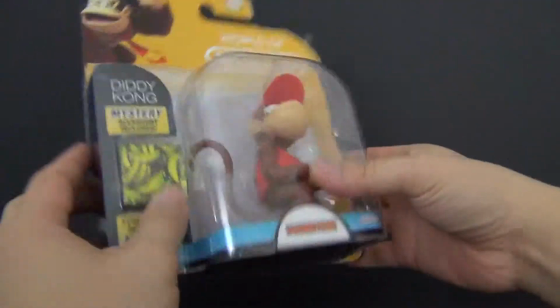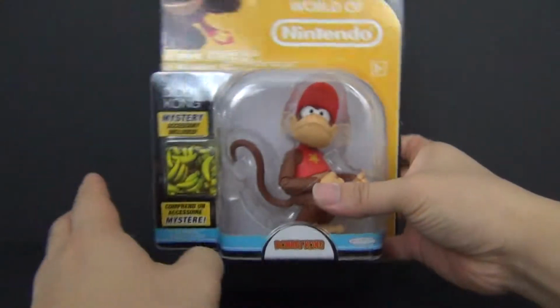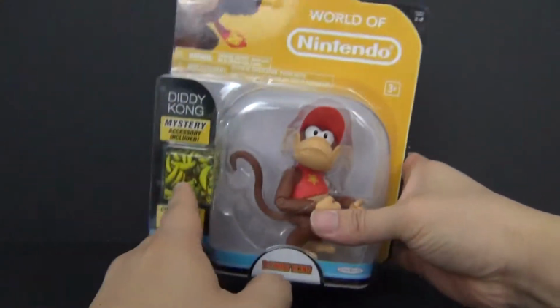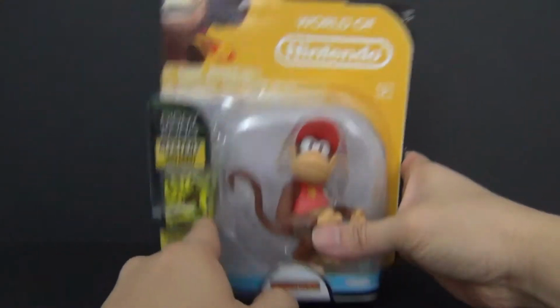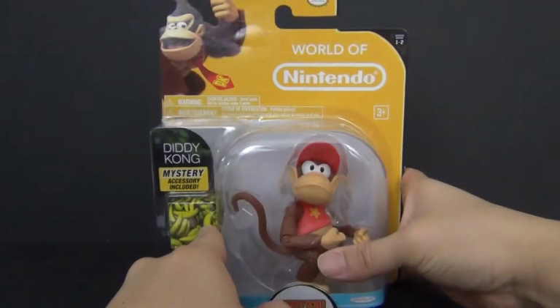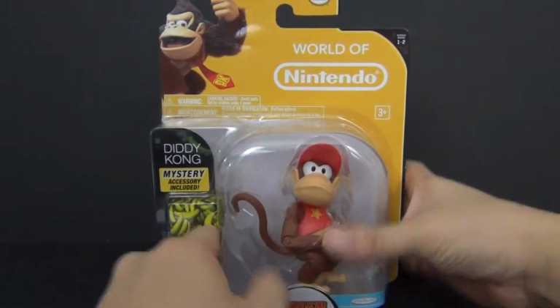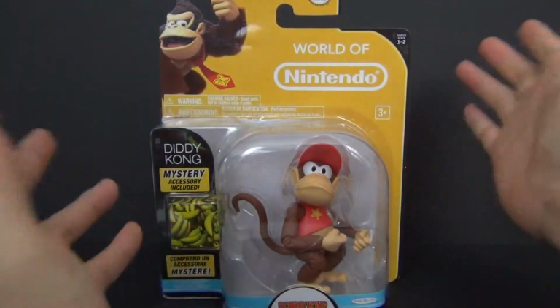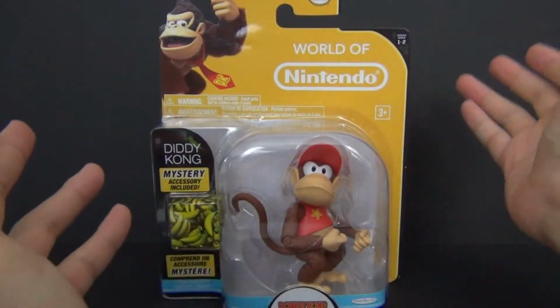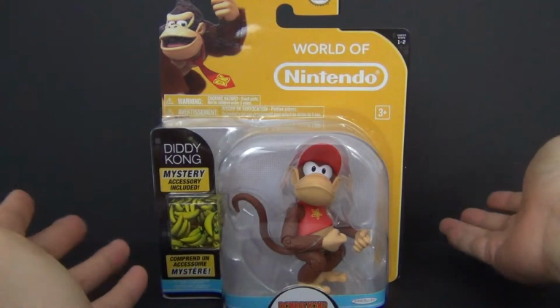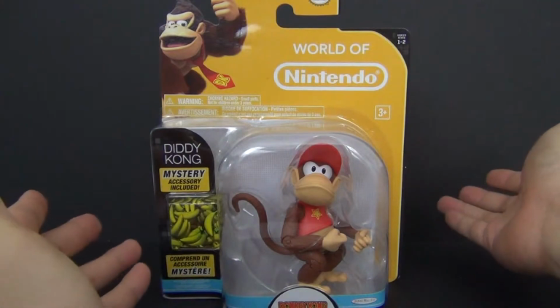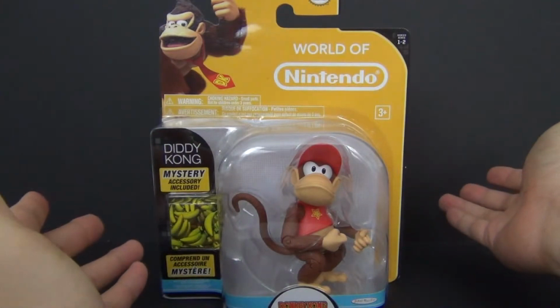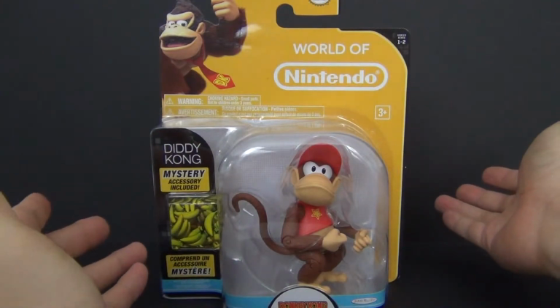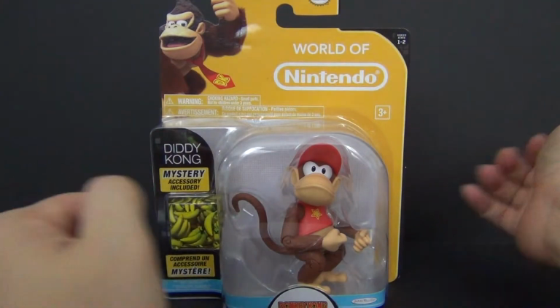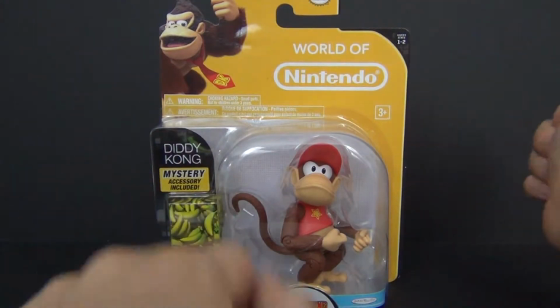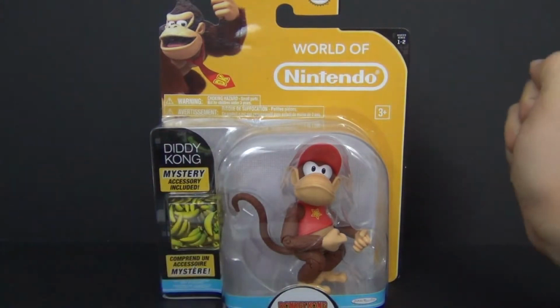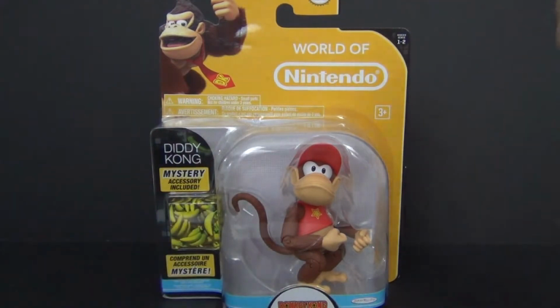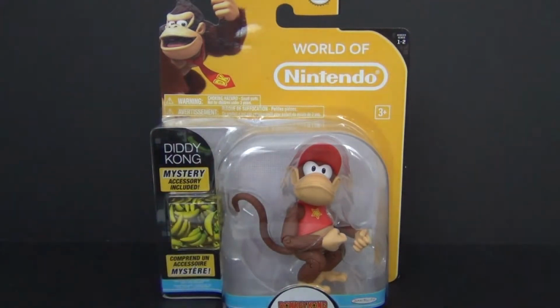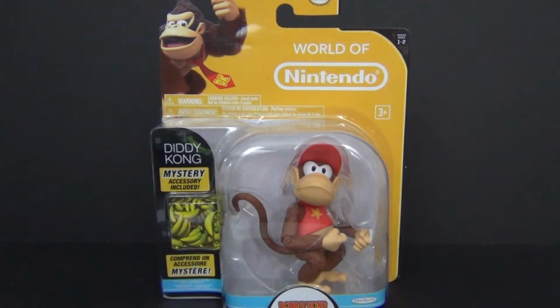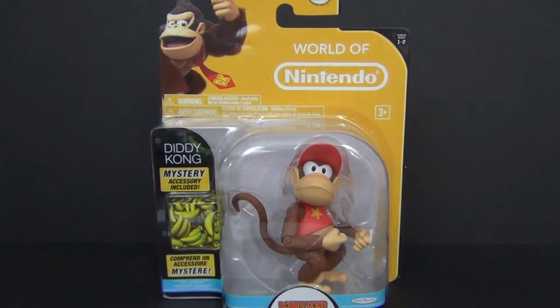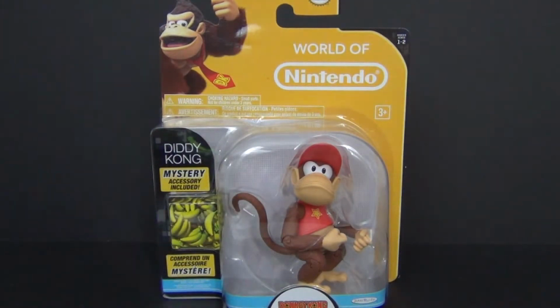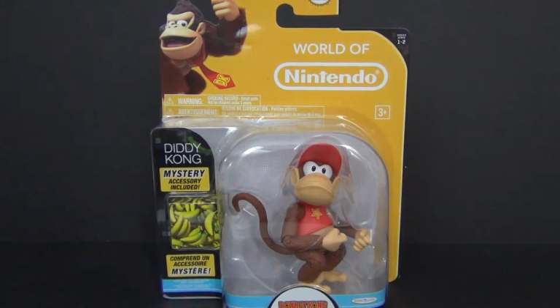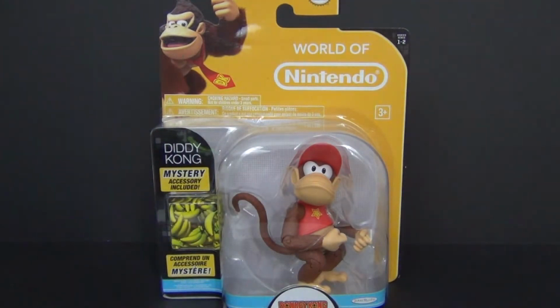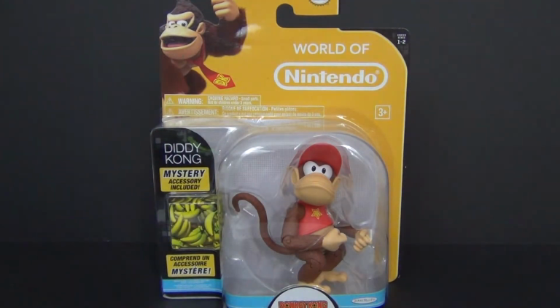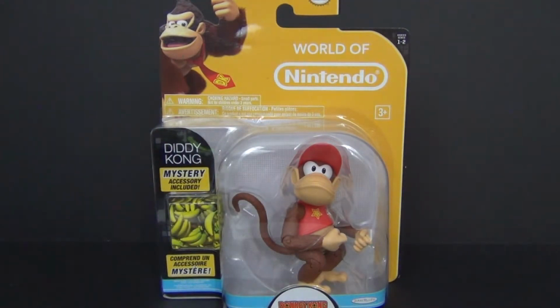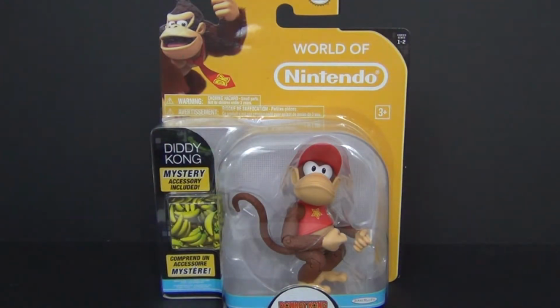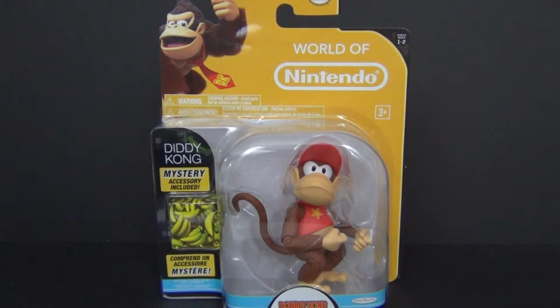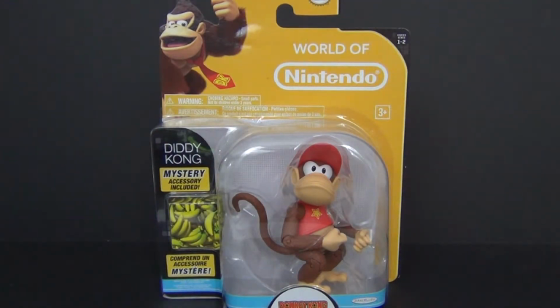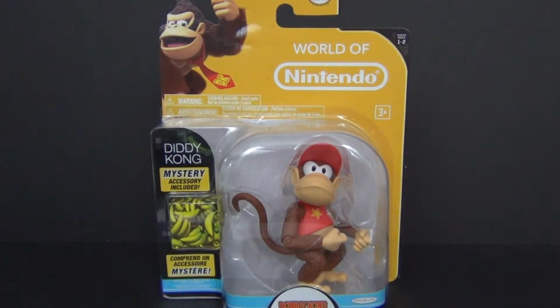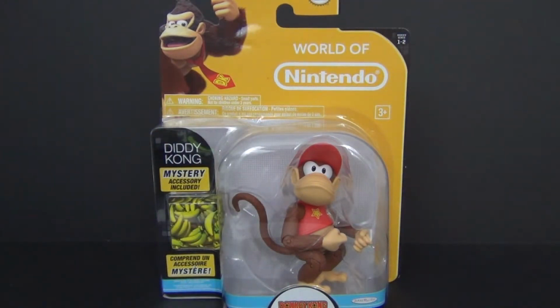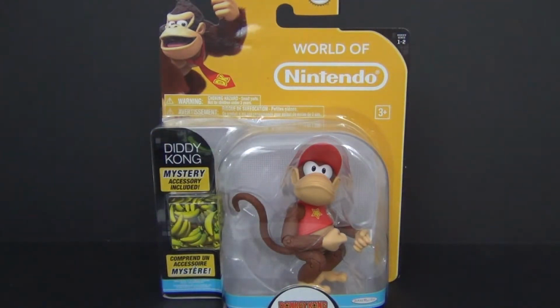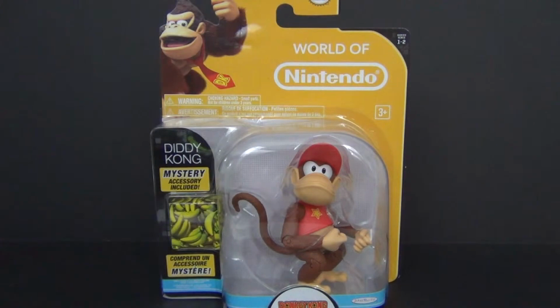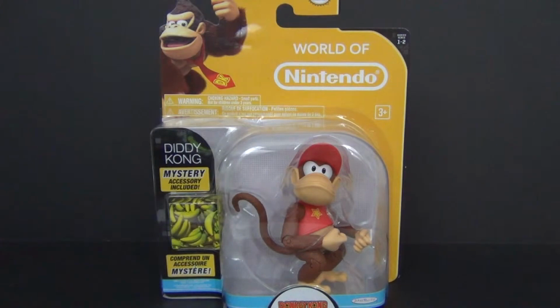Alright guys, stay tuned — I'm gonna get this guy out of the package and when I come back we'll see what Diddy Kong has to offer.